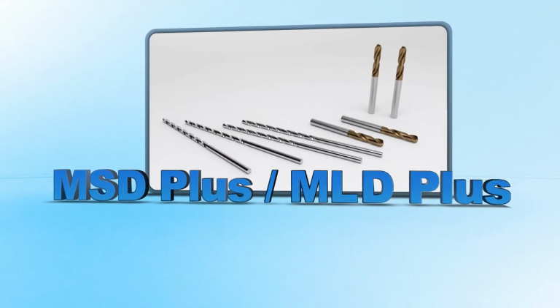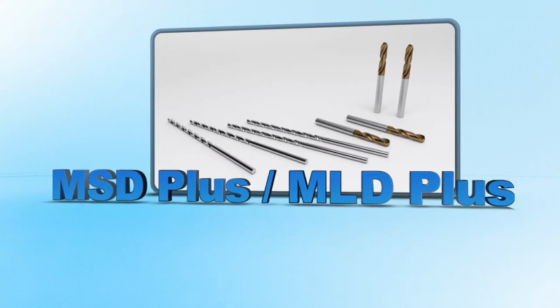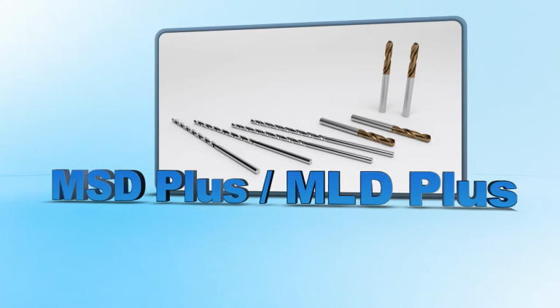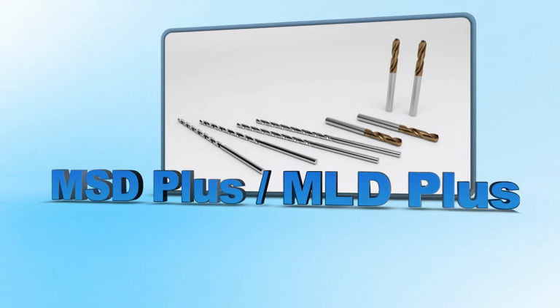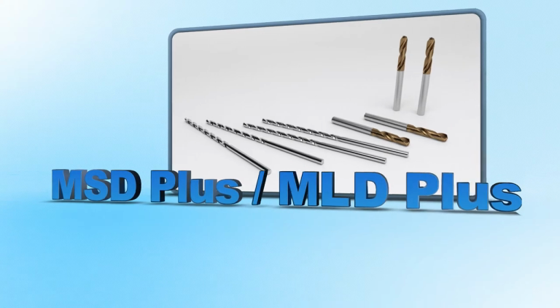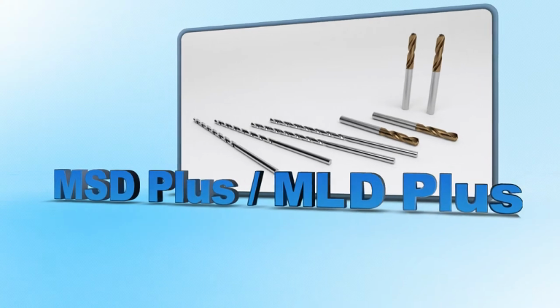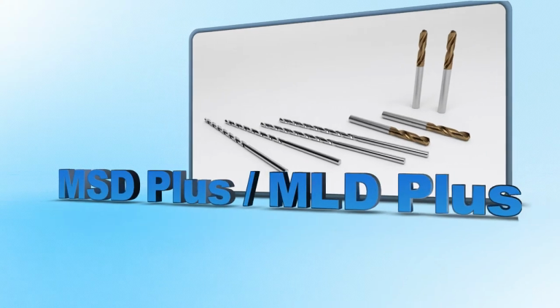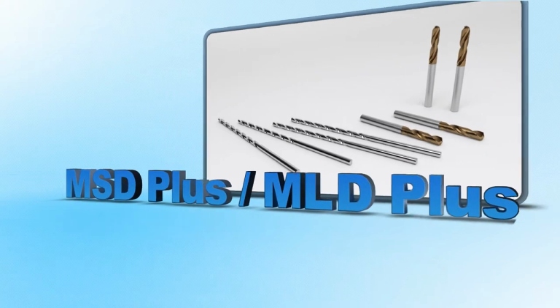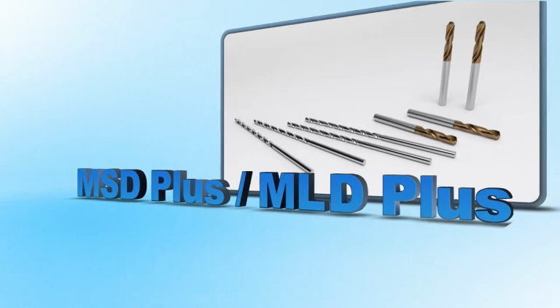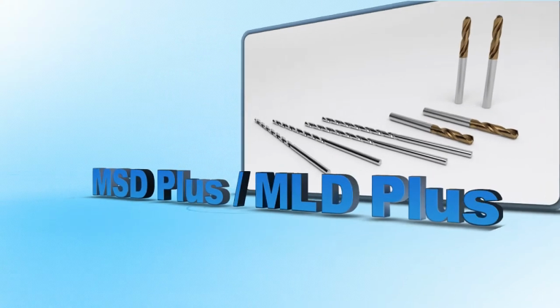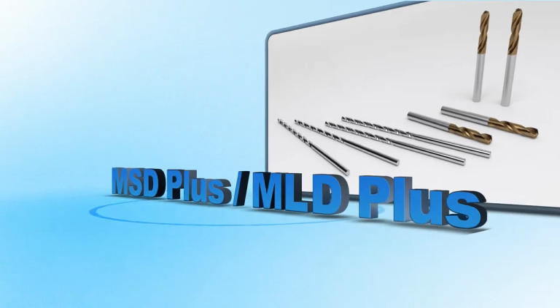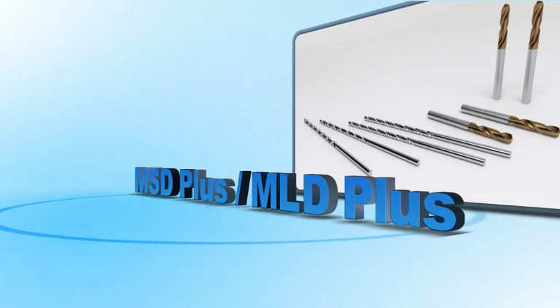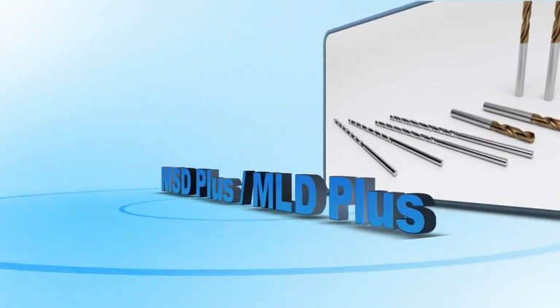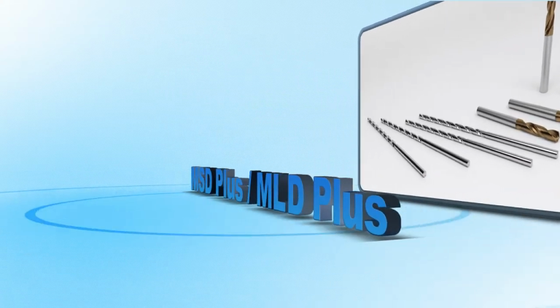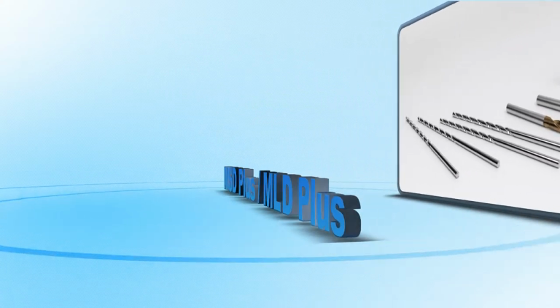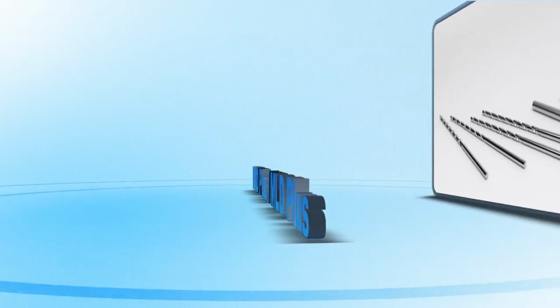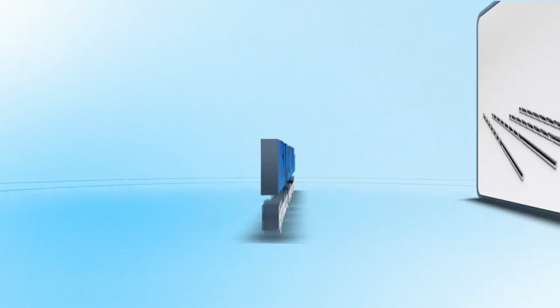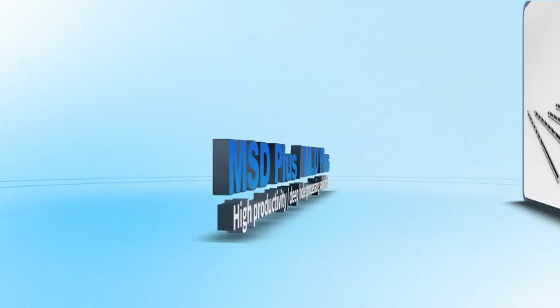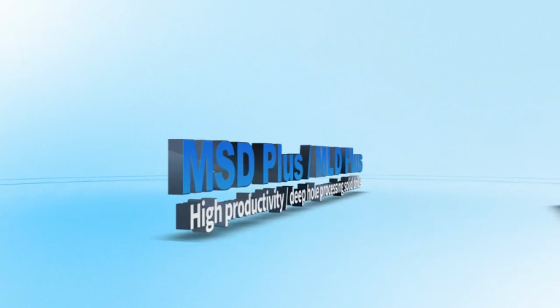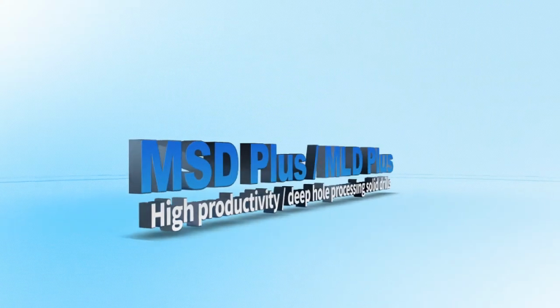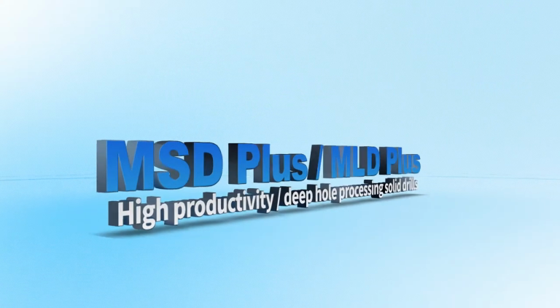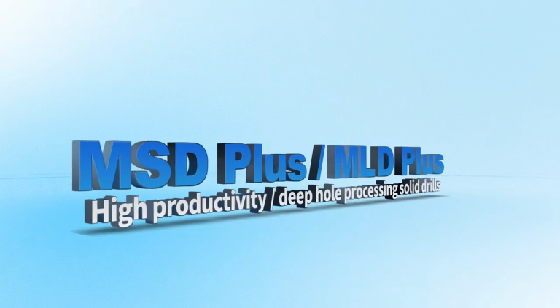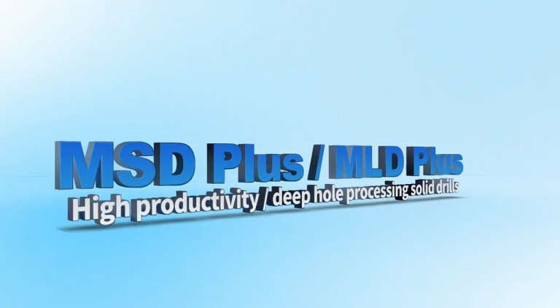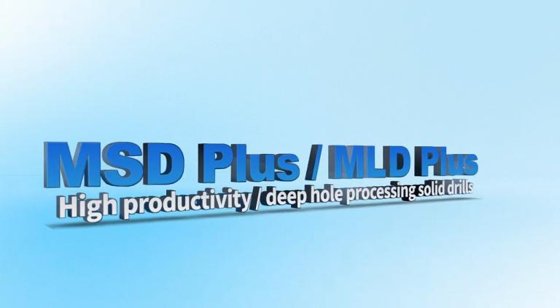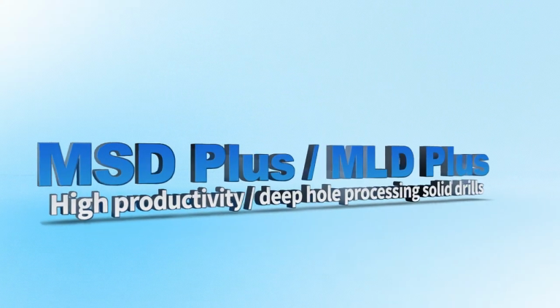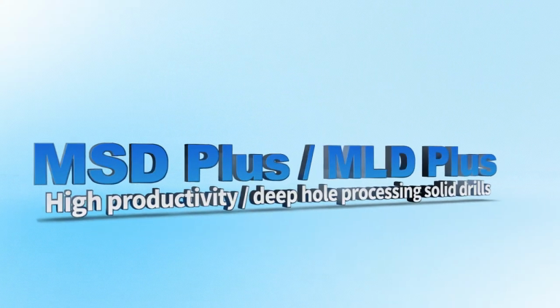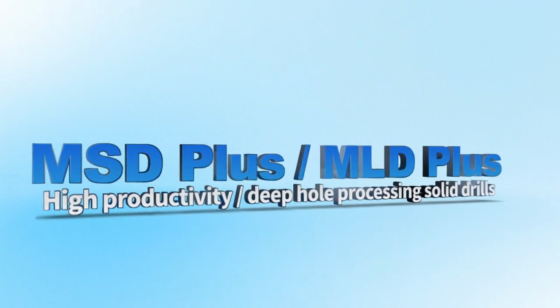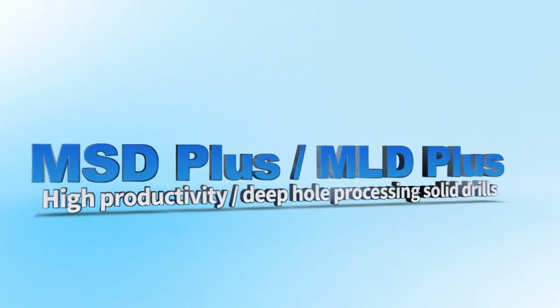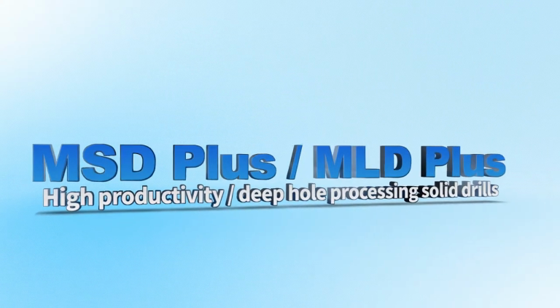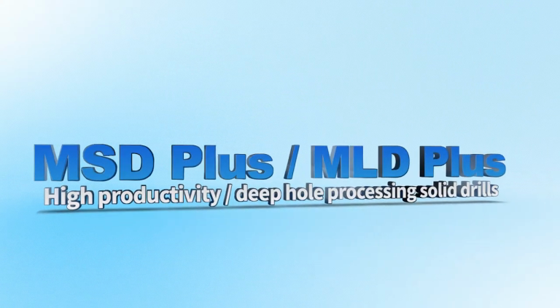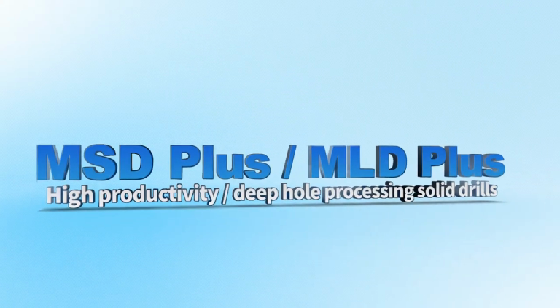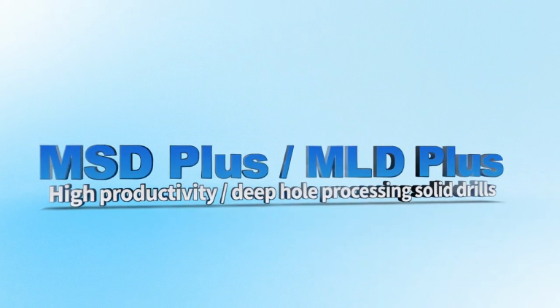Coralloy New Drill Solutions — MSD Plus and MLD Plus Series.